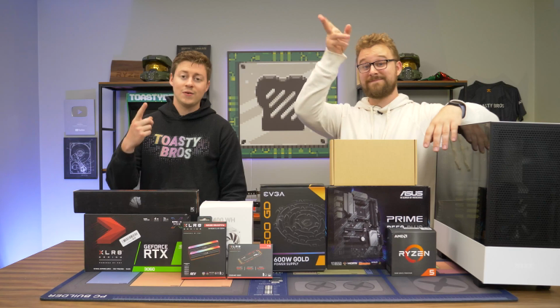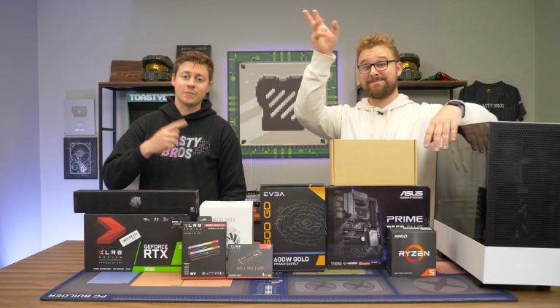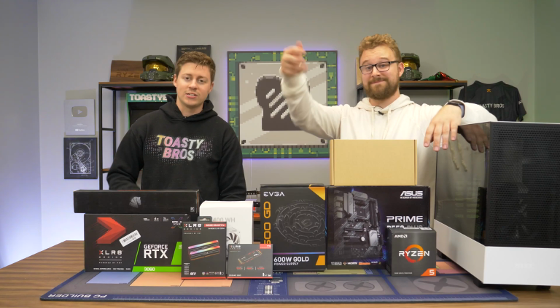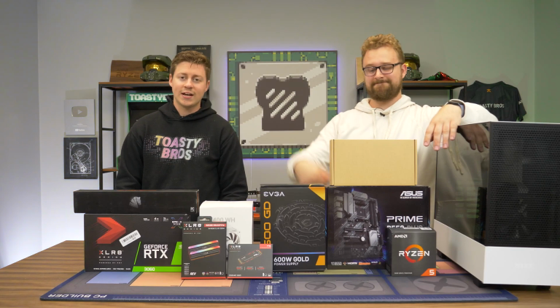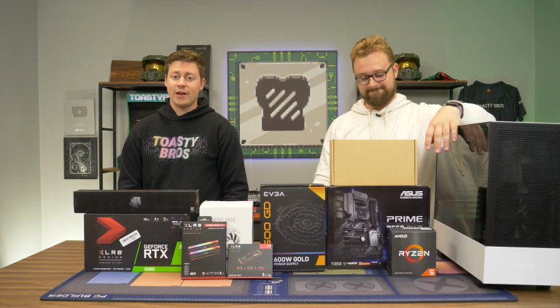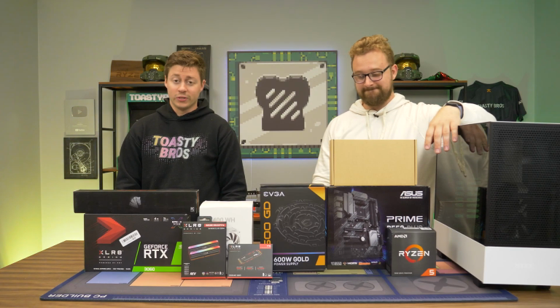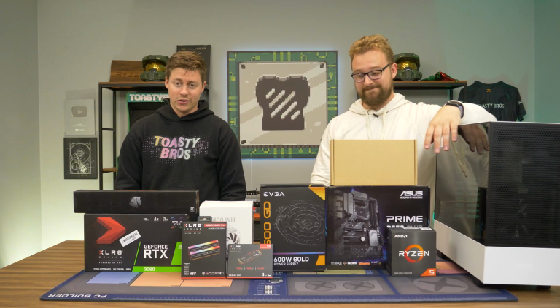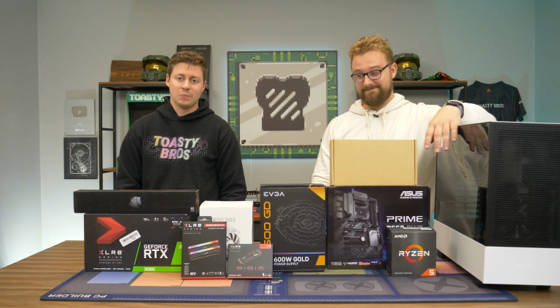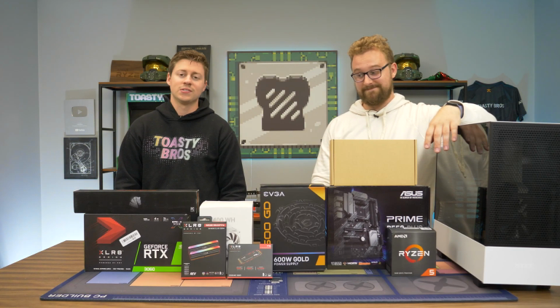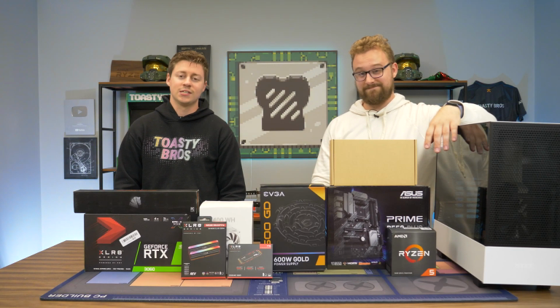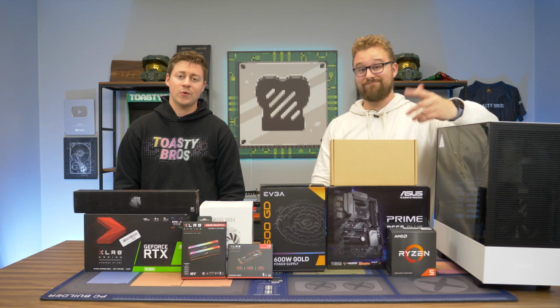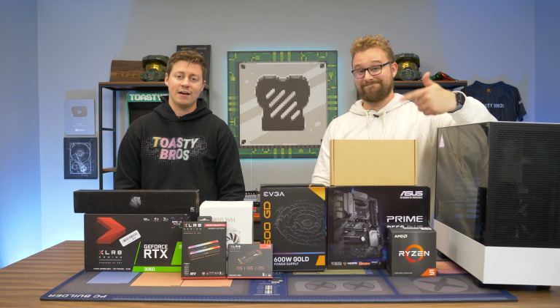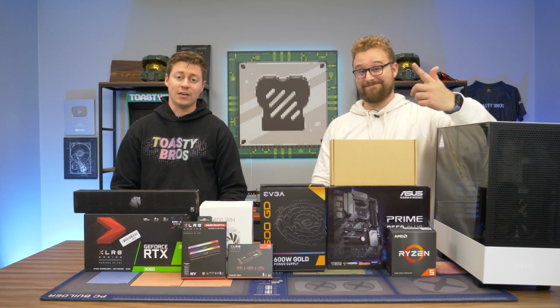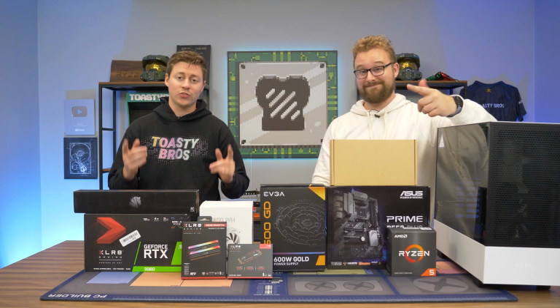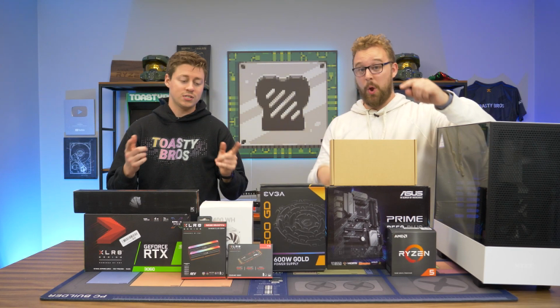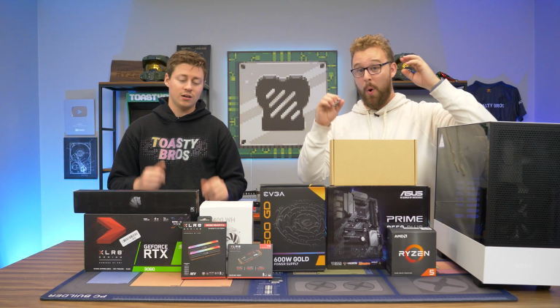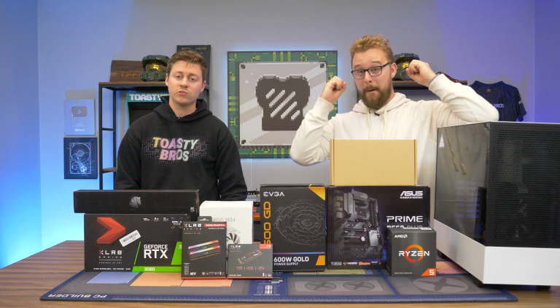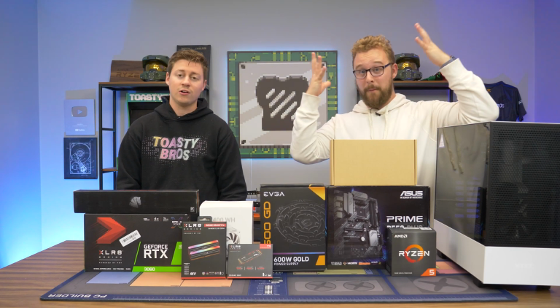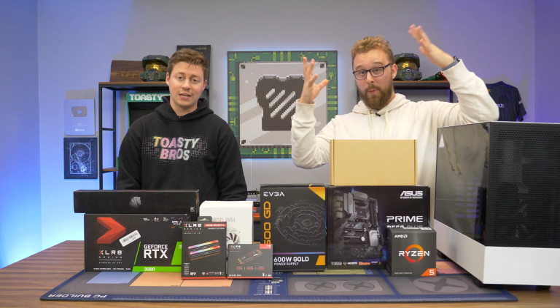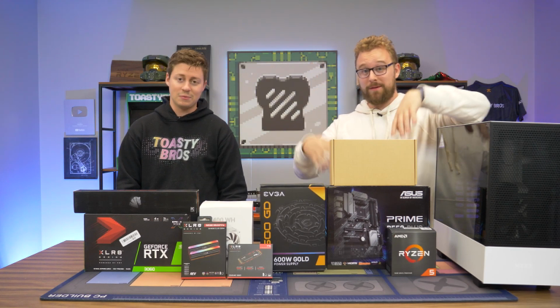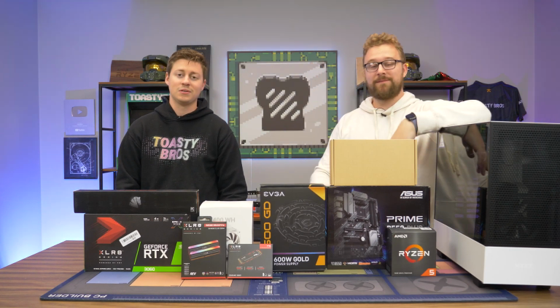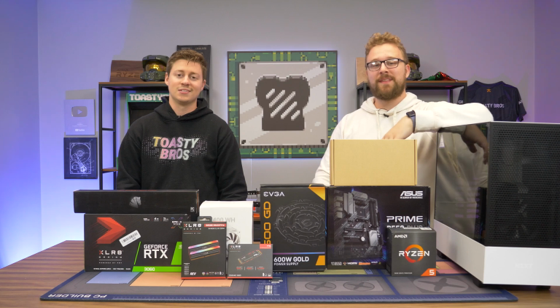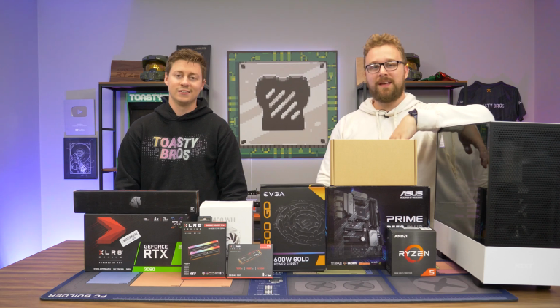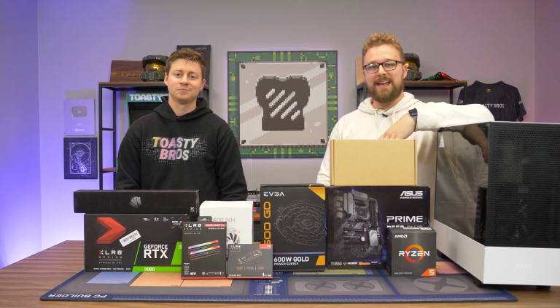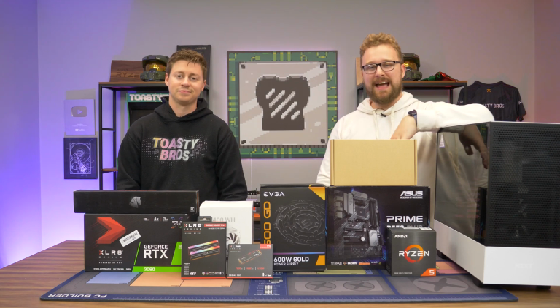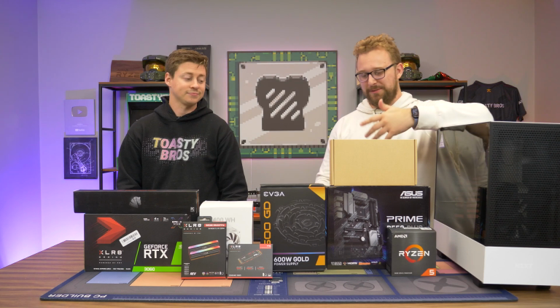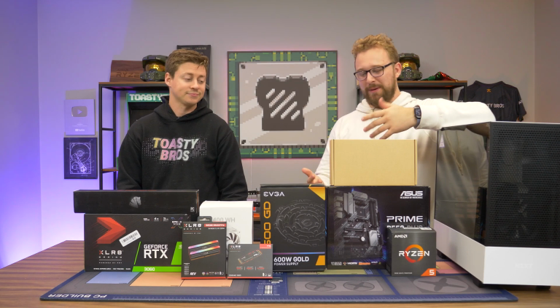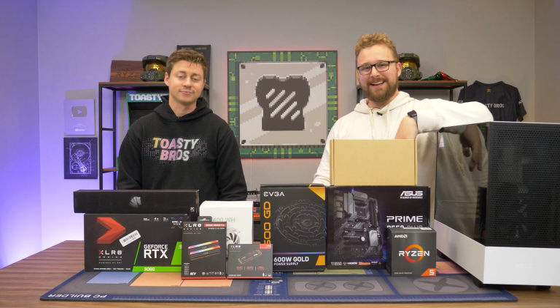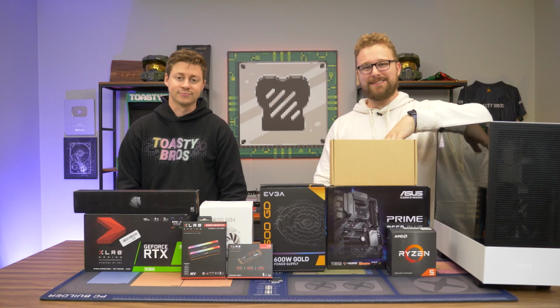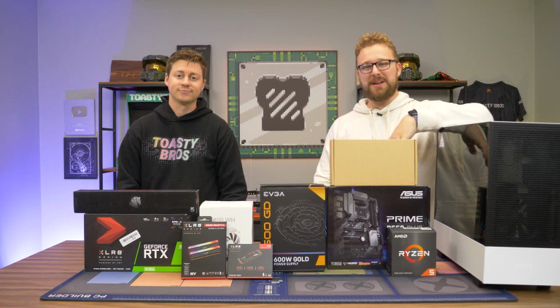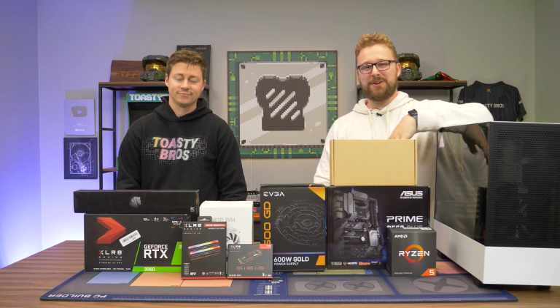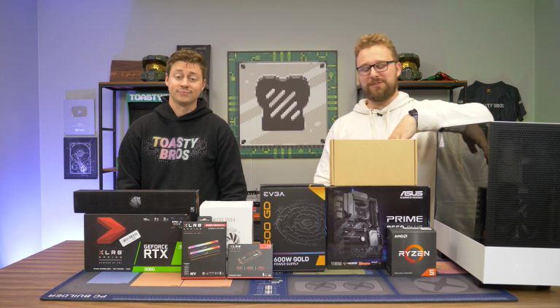Hey, what's up guys? Jack and Matty with the Toasty Bros, and today we have a $1,300 gaming PC. This is what we like to do here on YouTube.